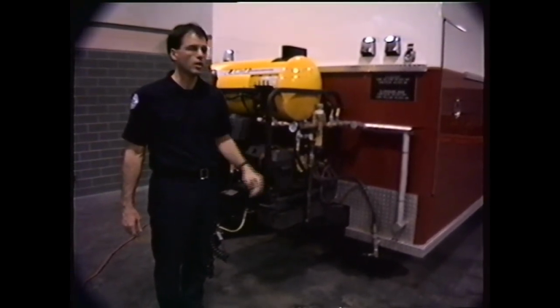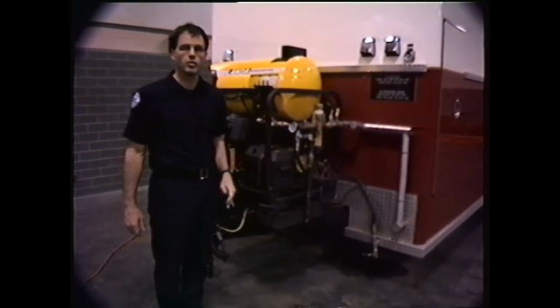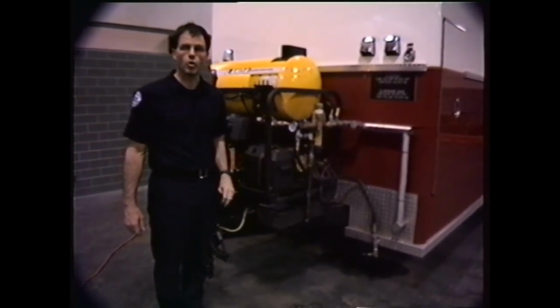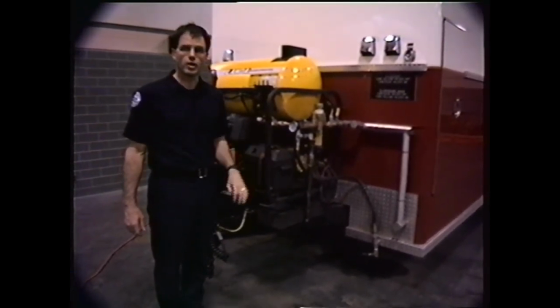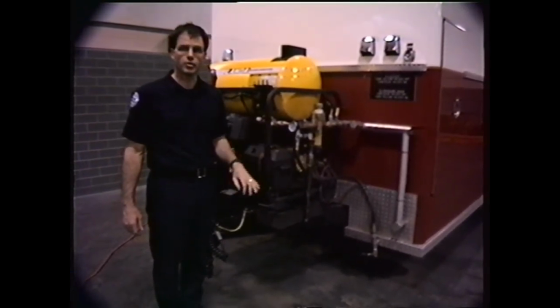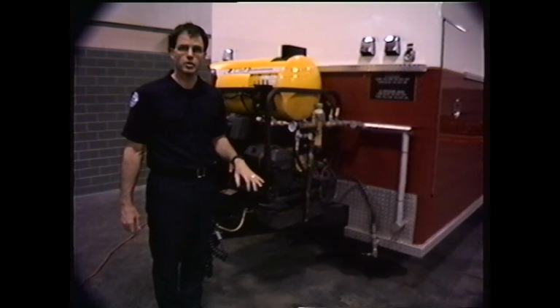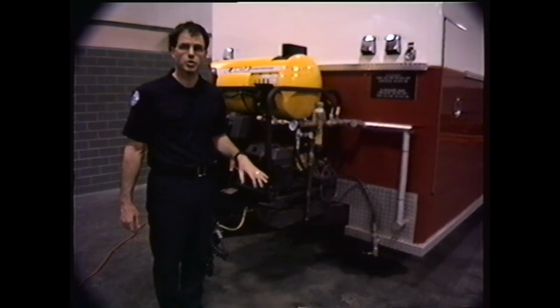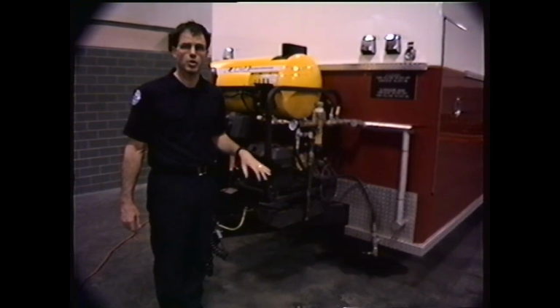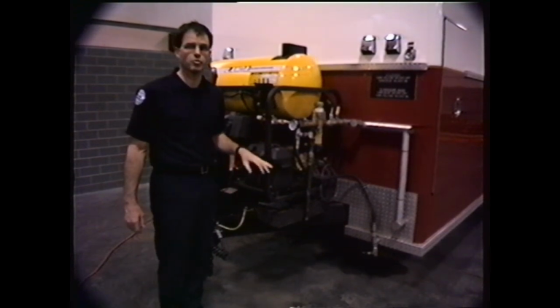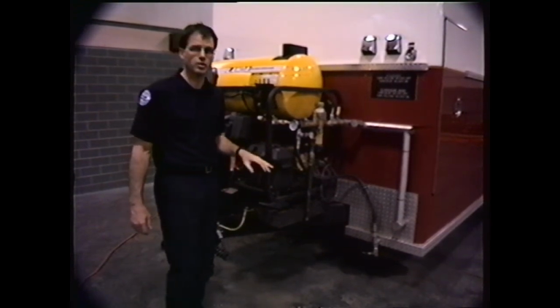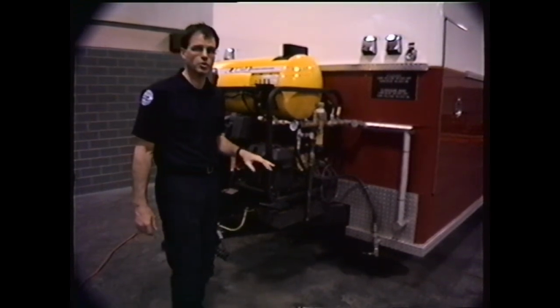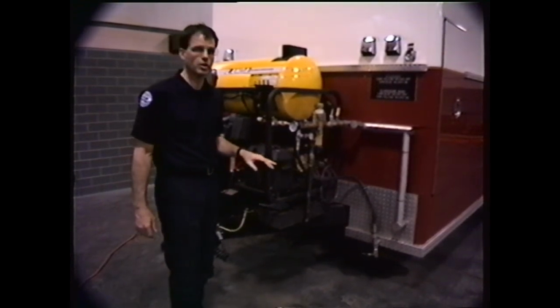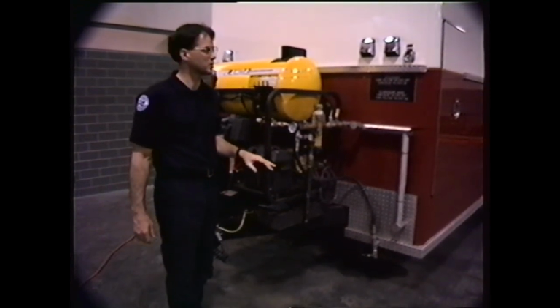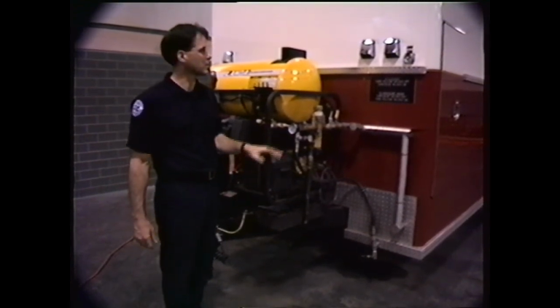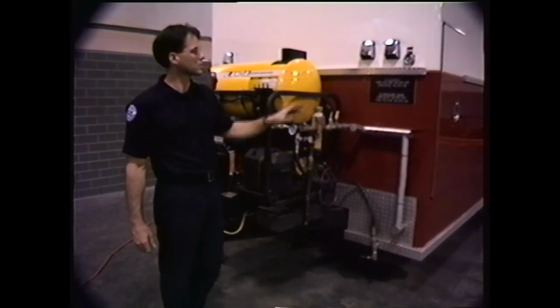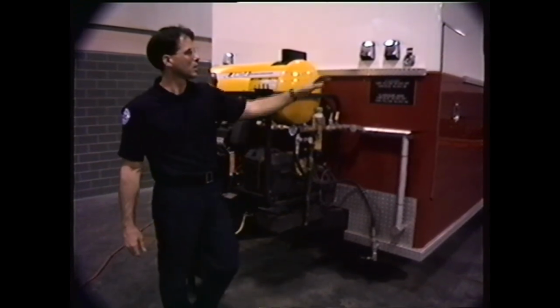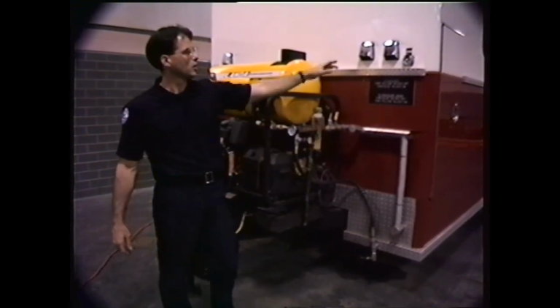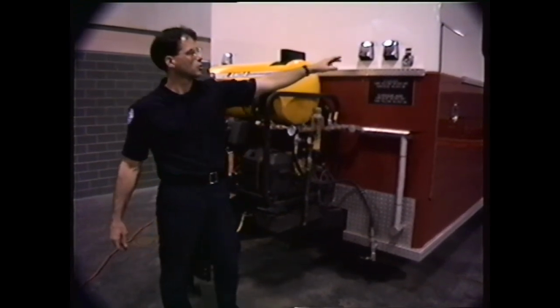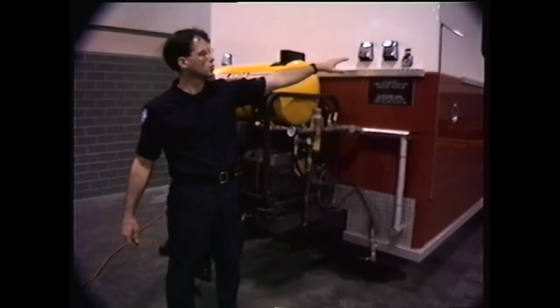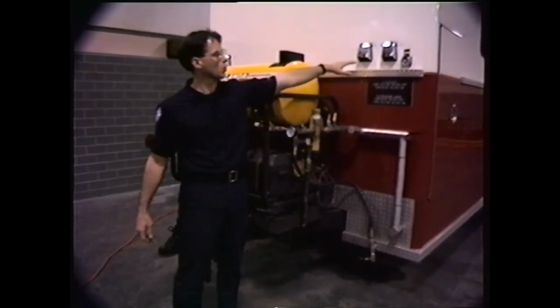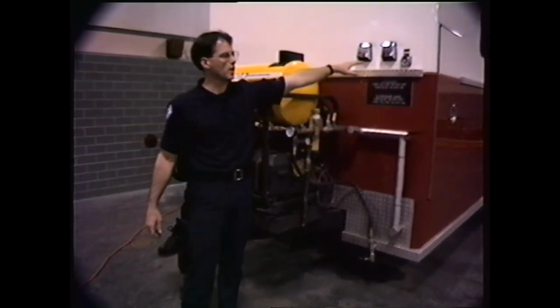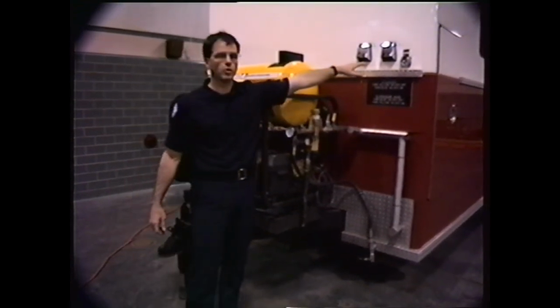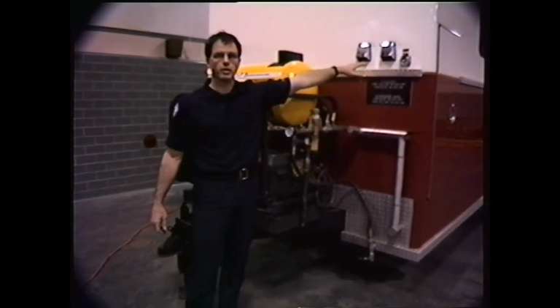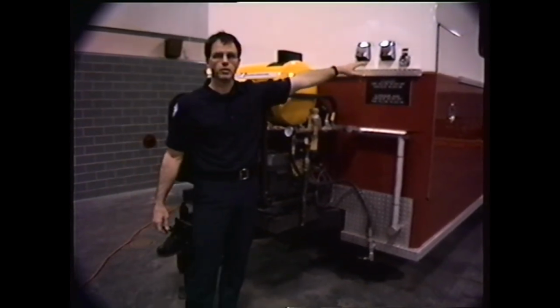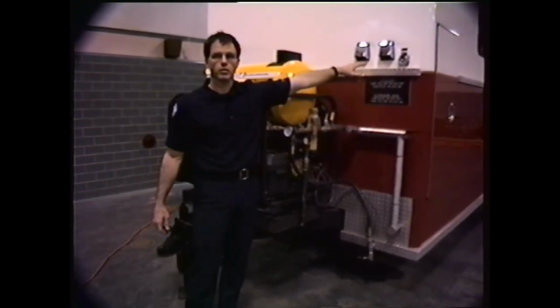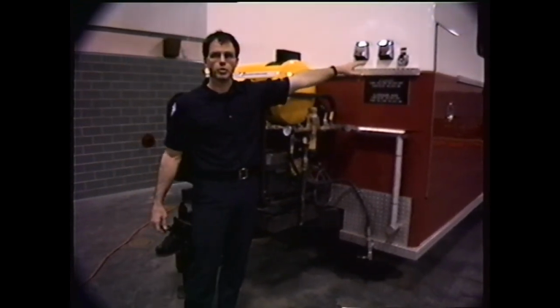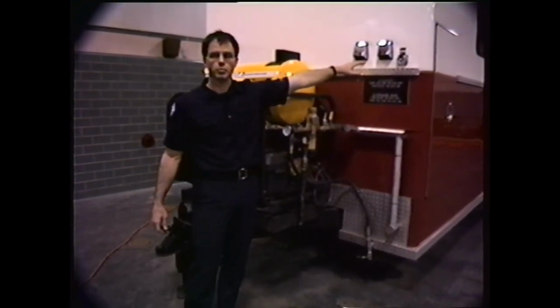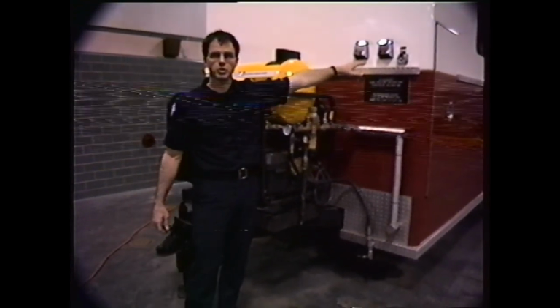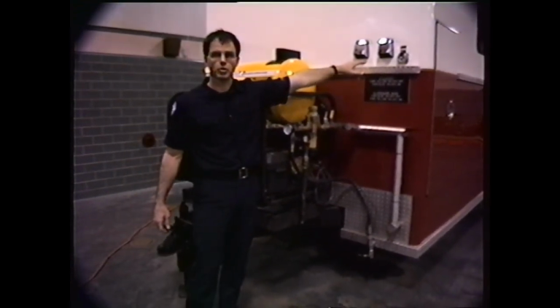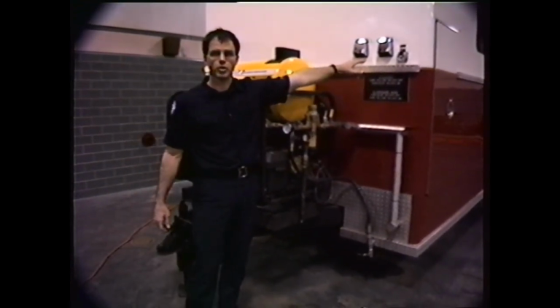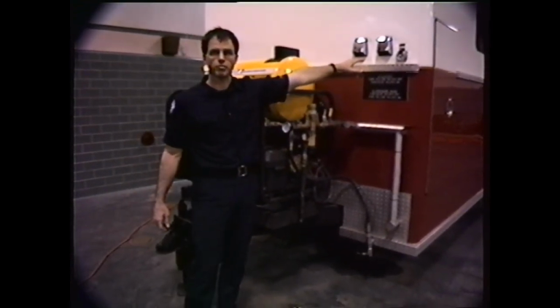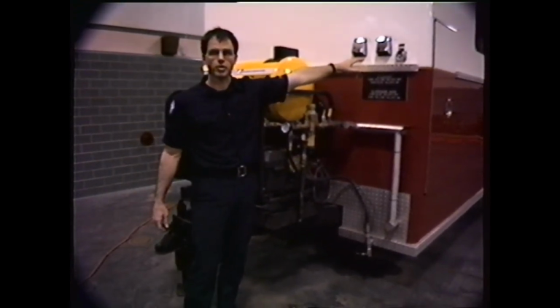The only other thing to show you on the front of the trailer is the 220 outlet, which was mentioned earlier in the film.